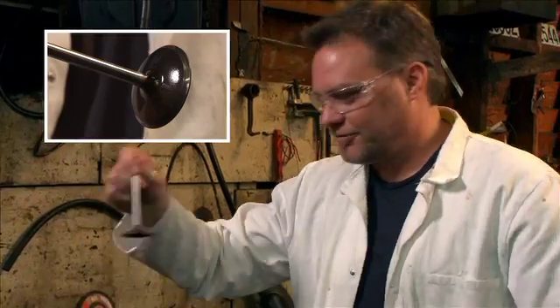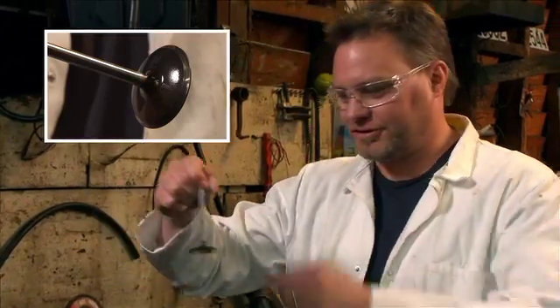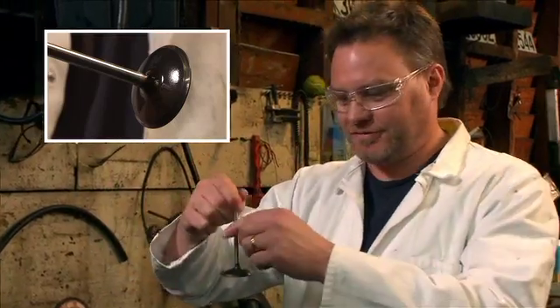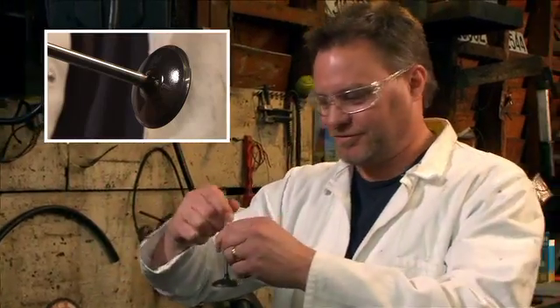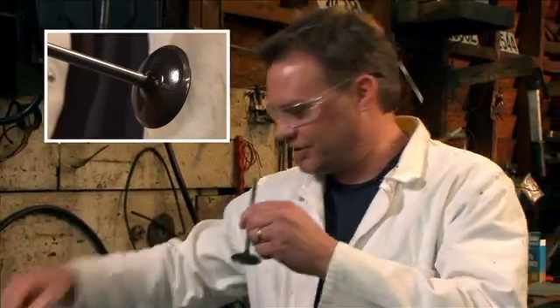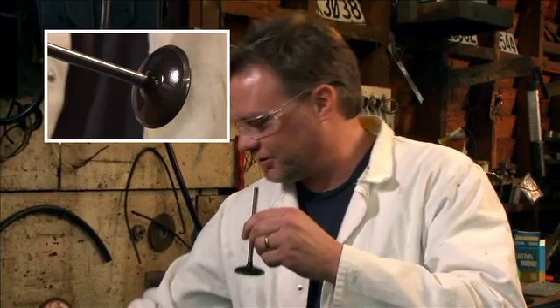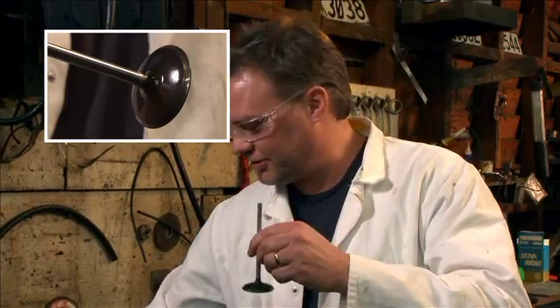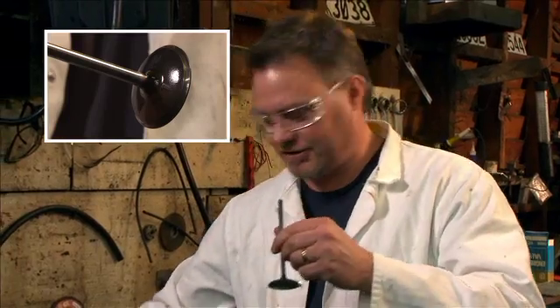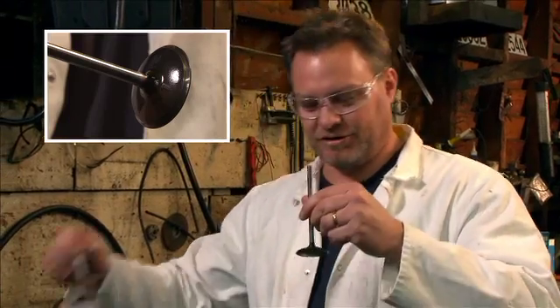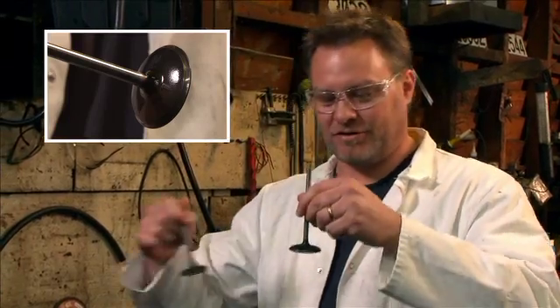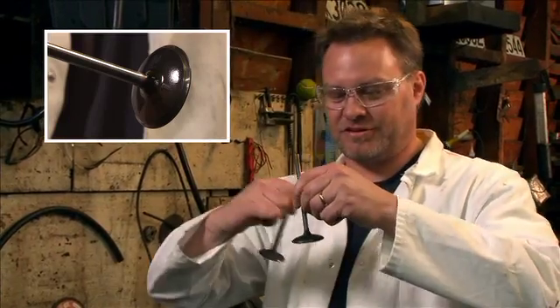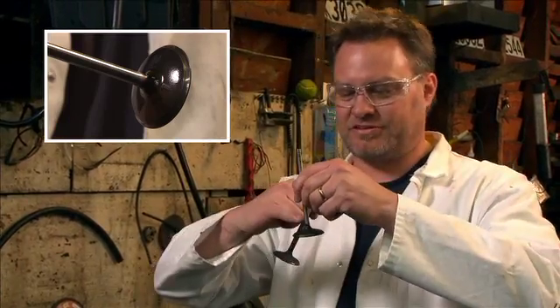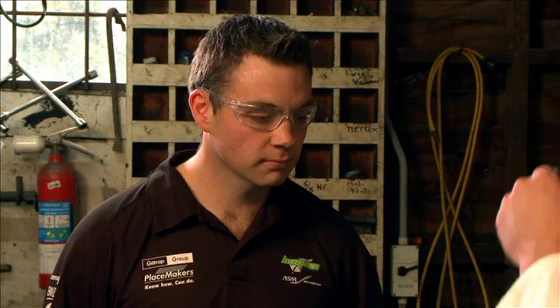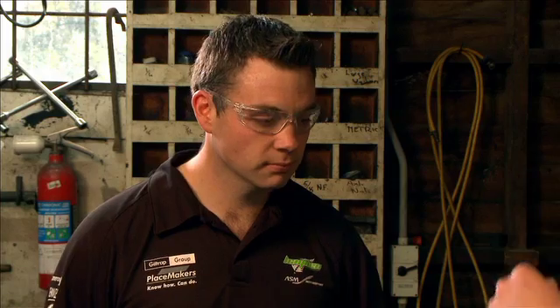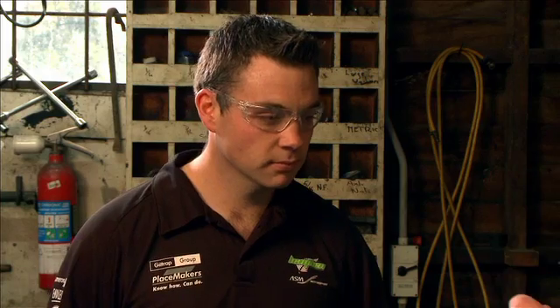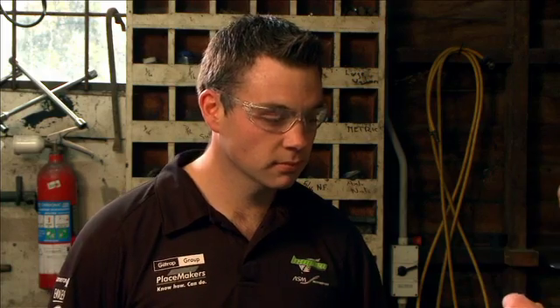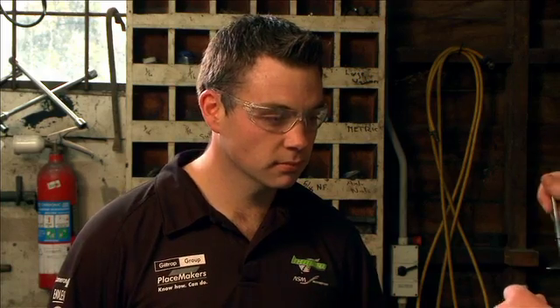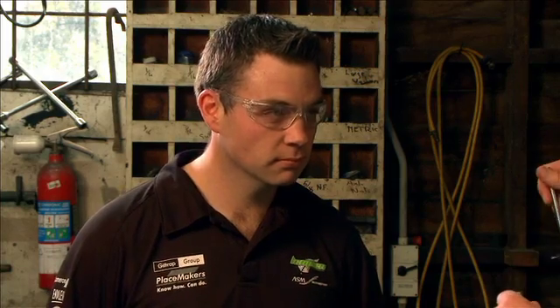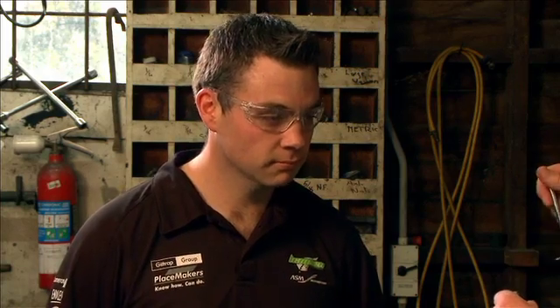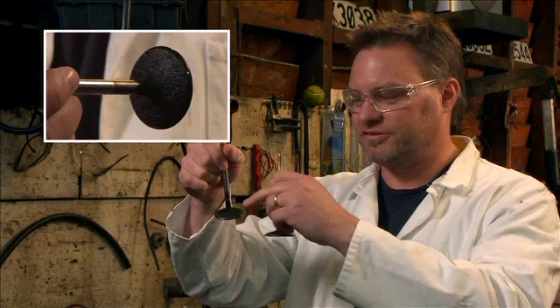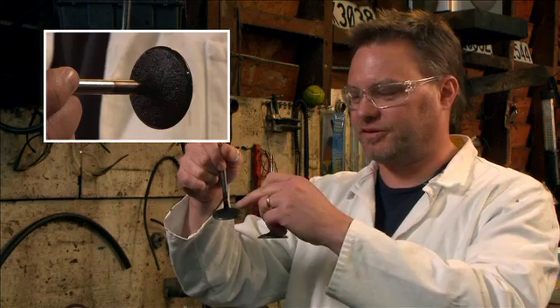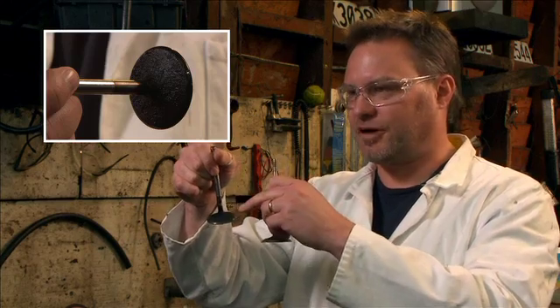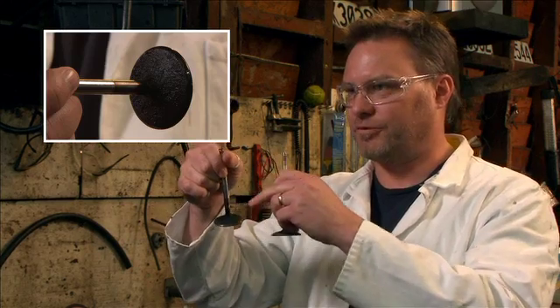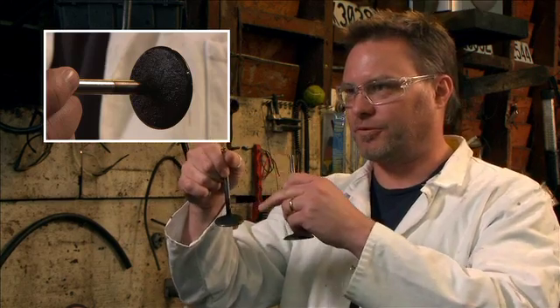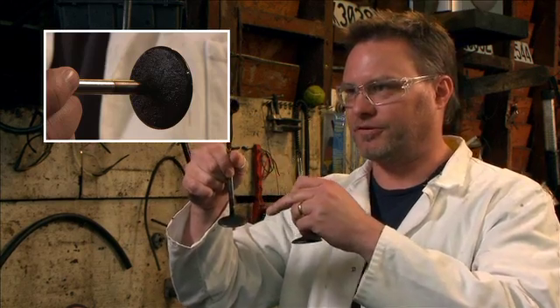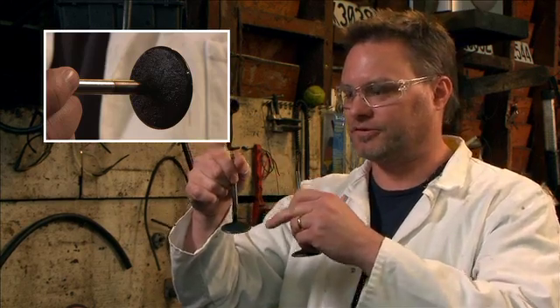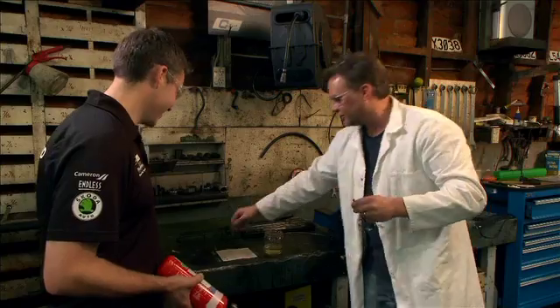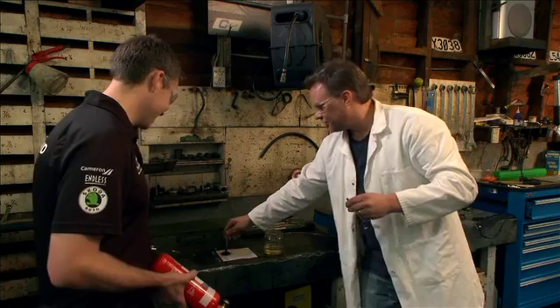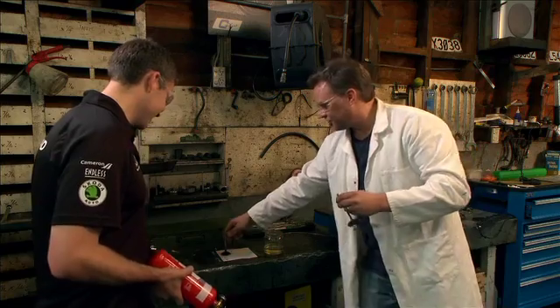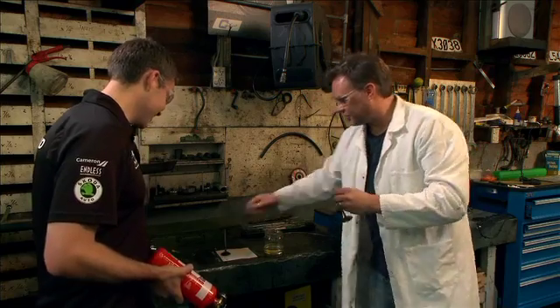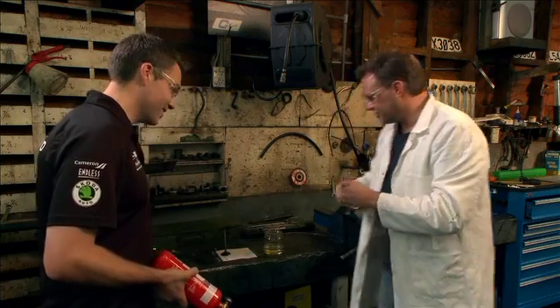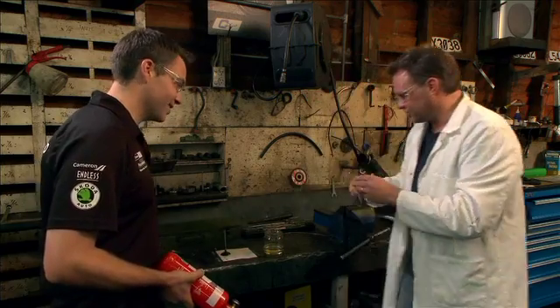Got the clean valve there and a dirty valve, so that's the nice and clean one. That one there you can see all the carbon build up on that one. So let's have a look.